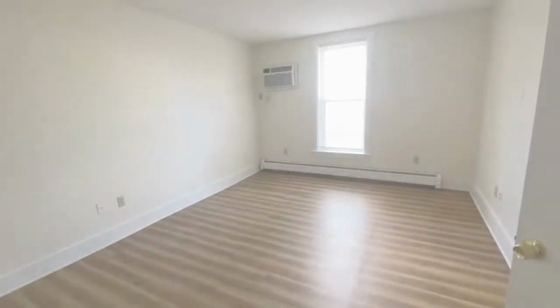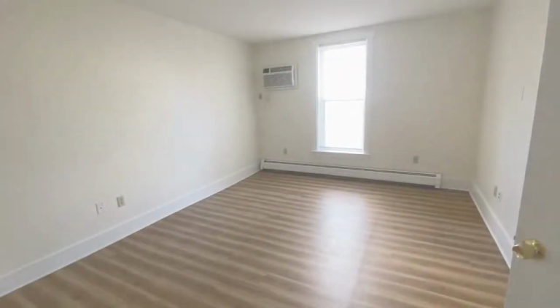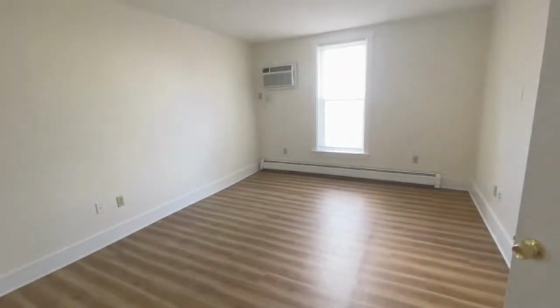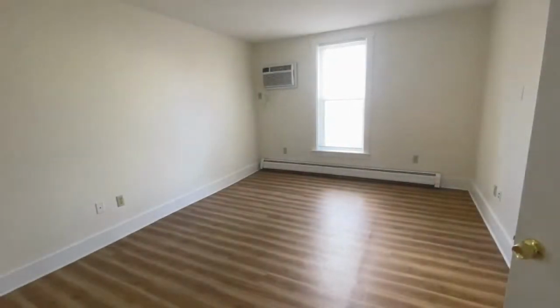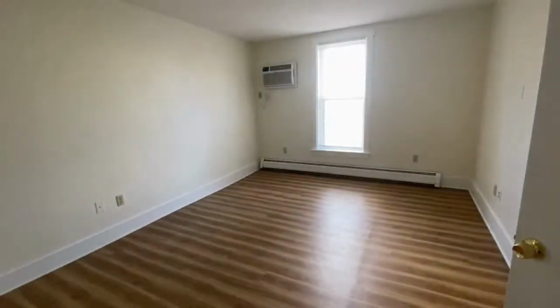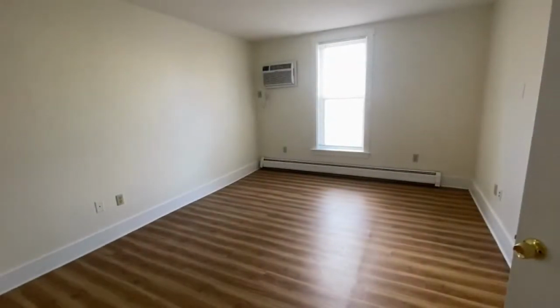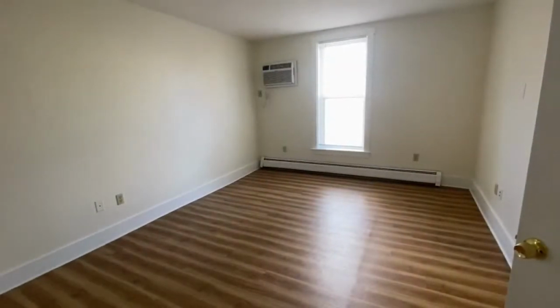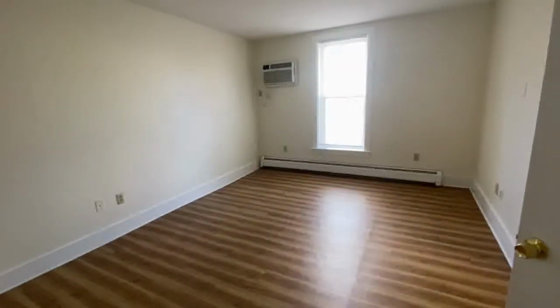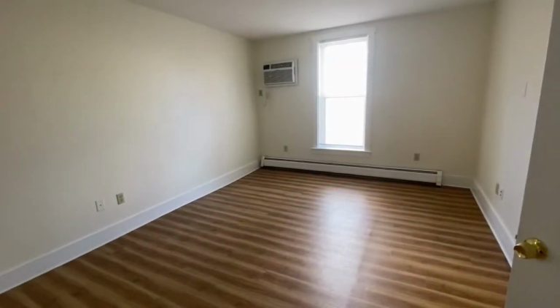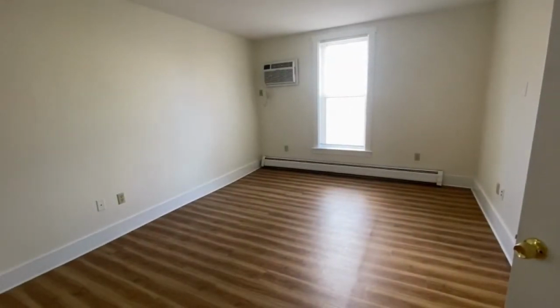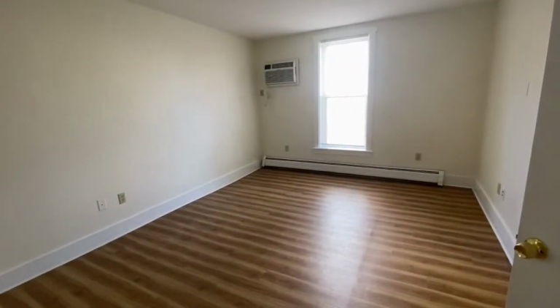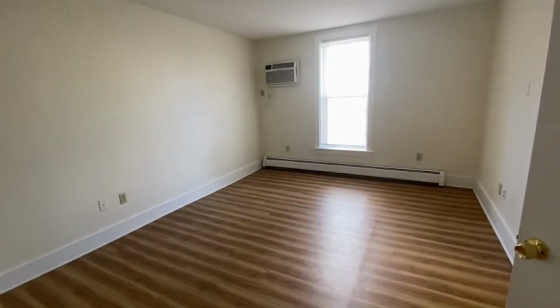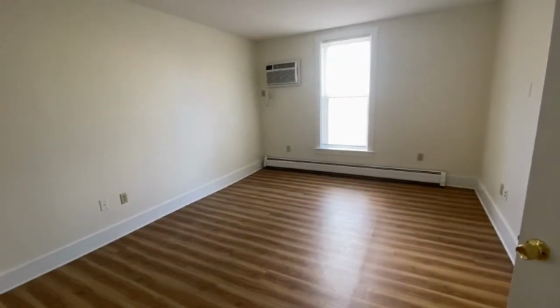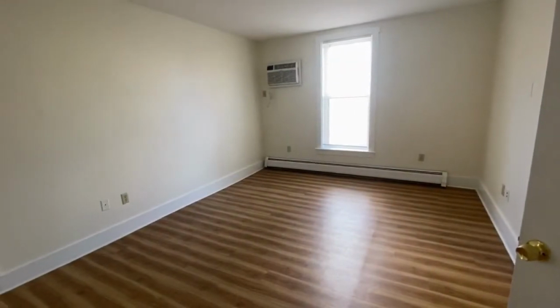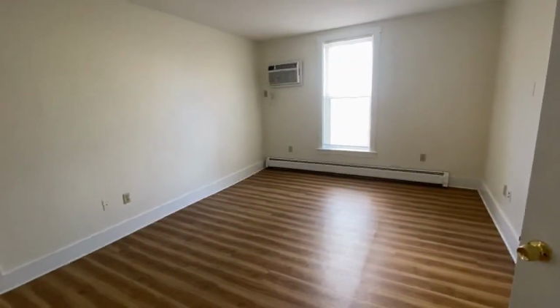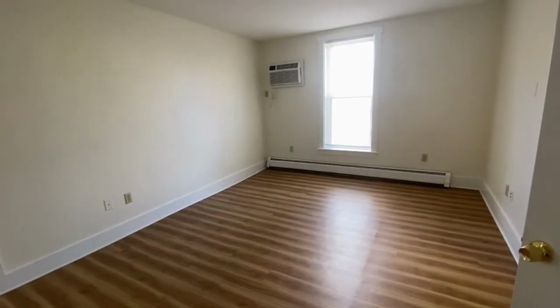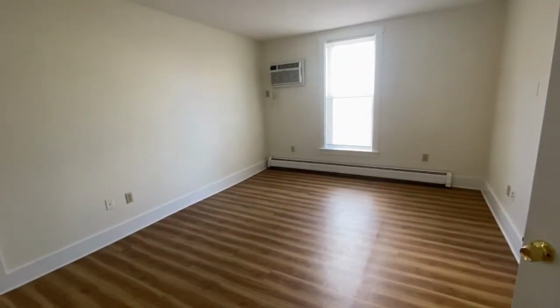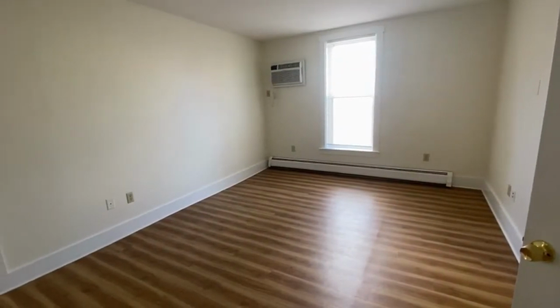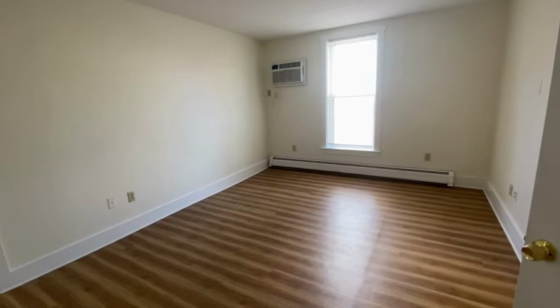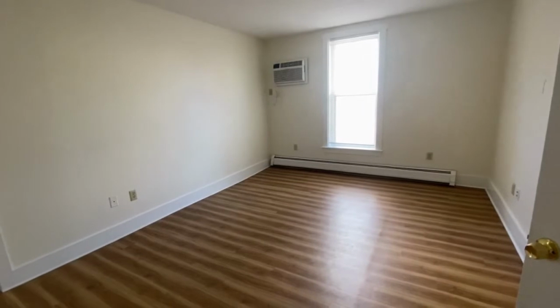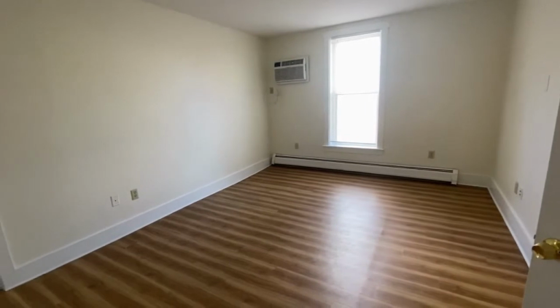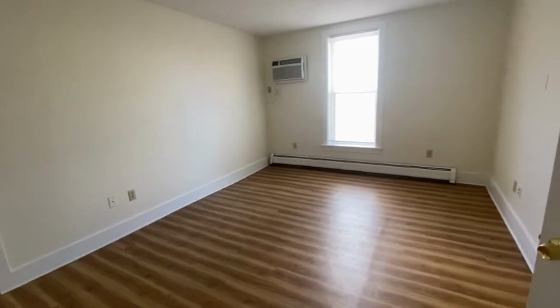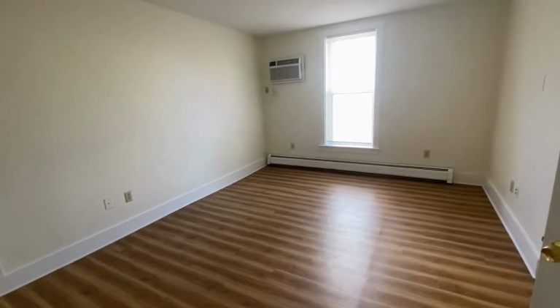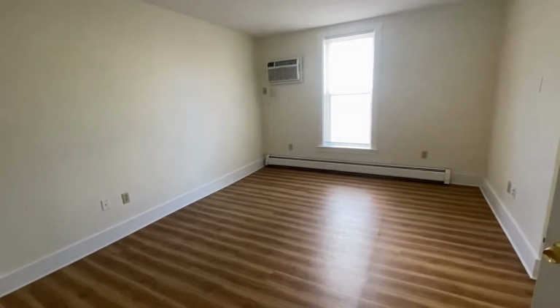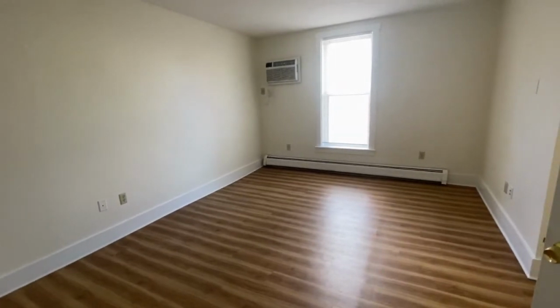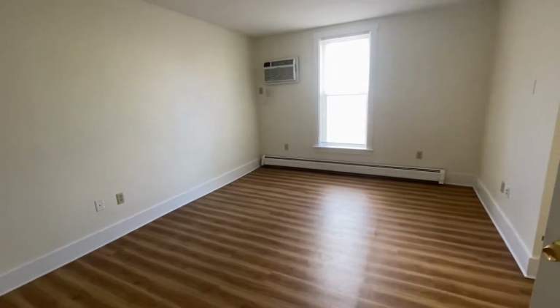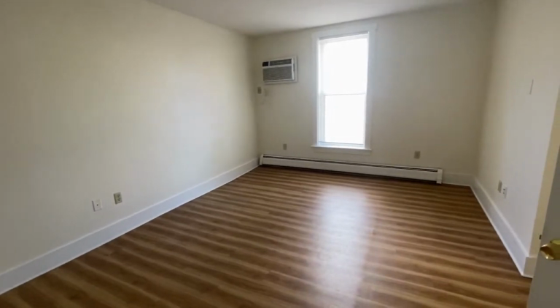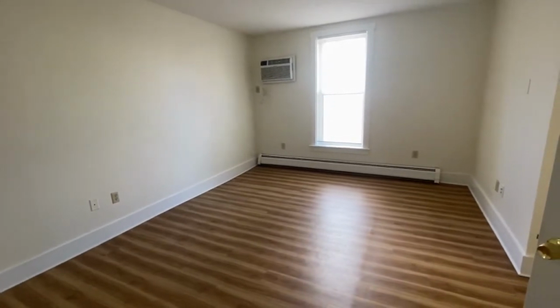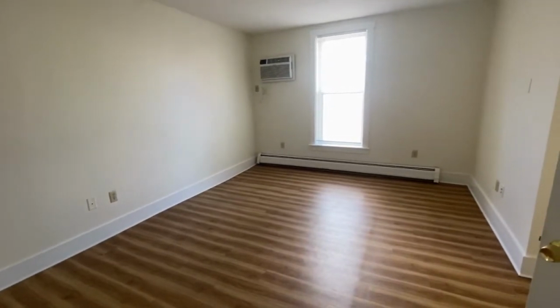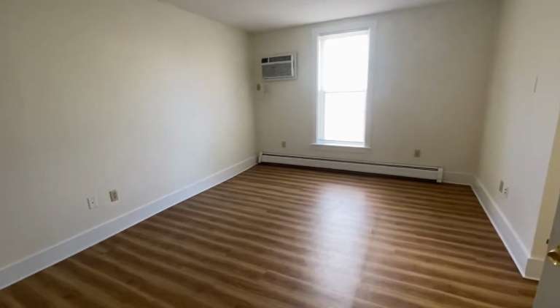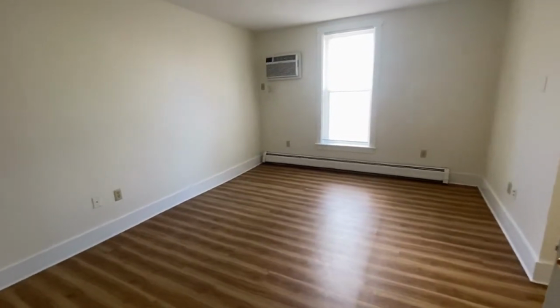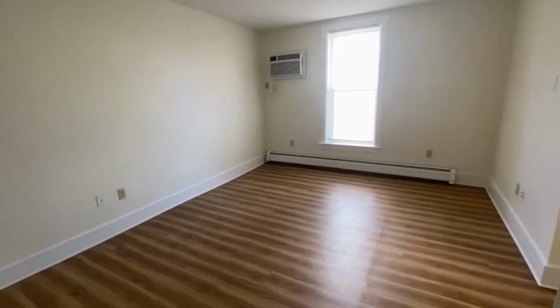Welcome to 616 Union Street. I'd like to give you a tour of this beautiful two-bedroom apartment.